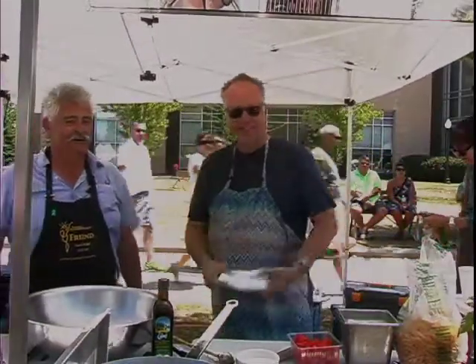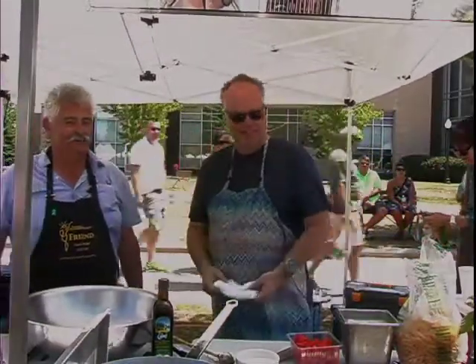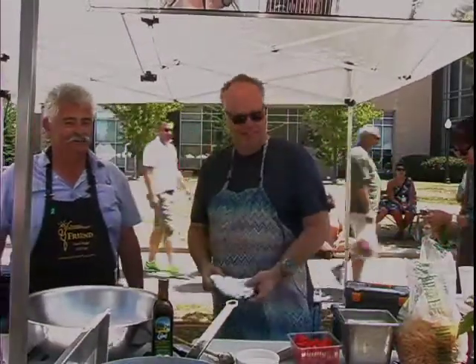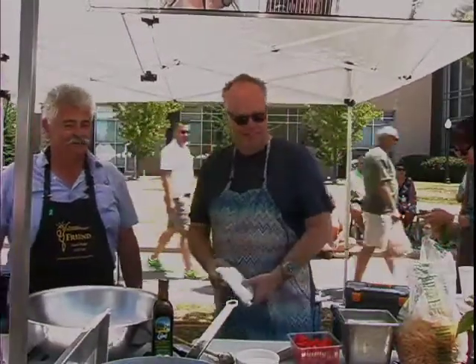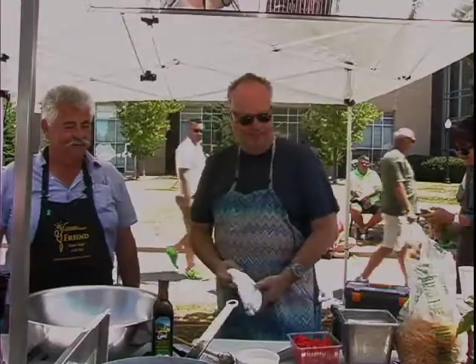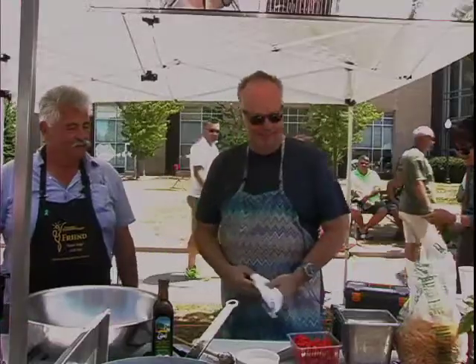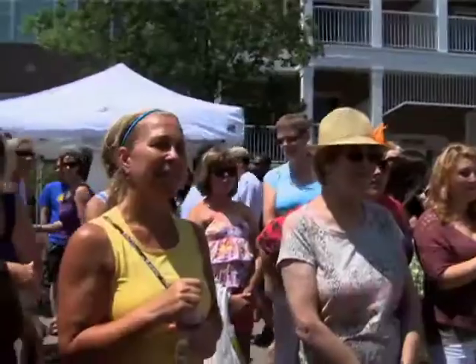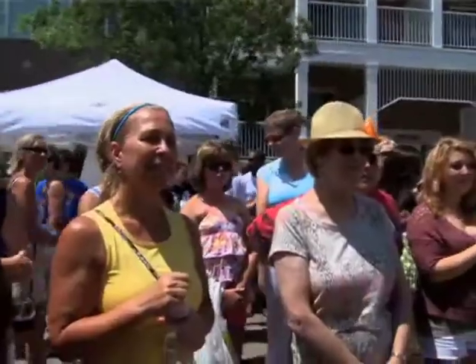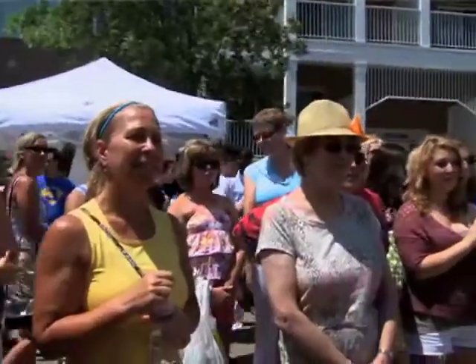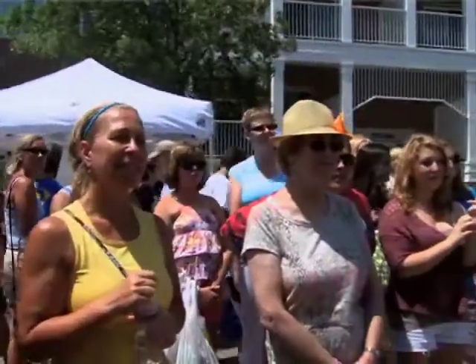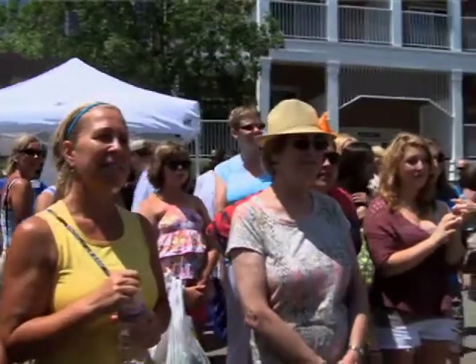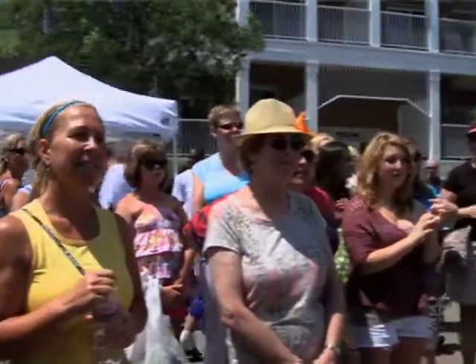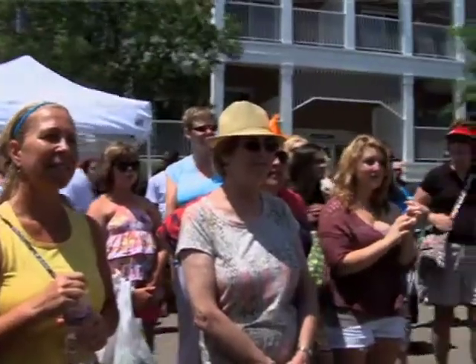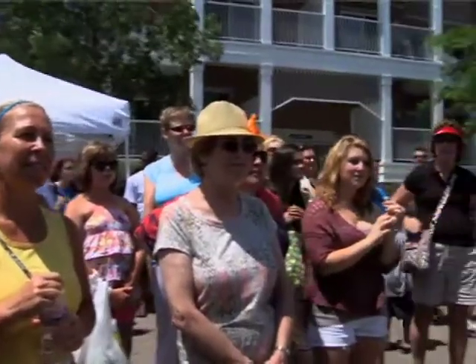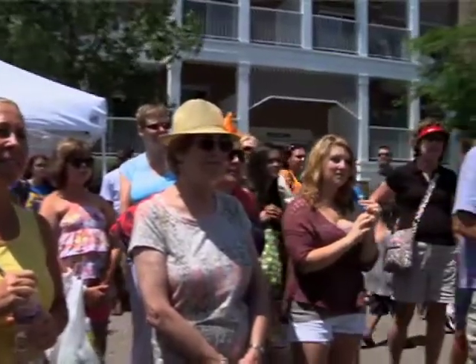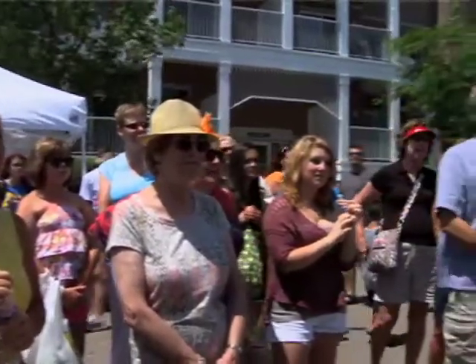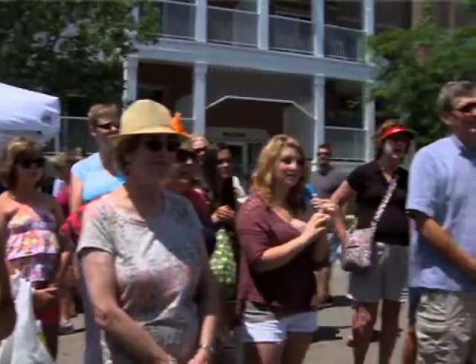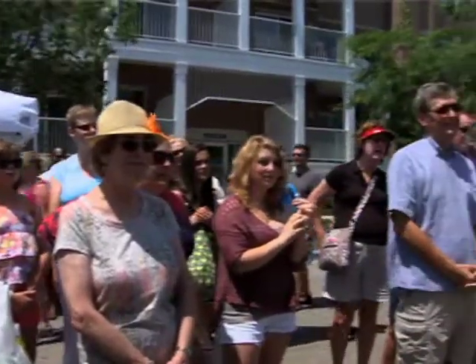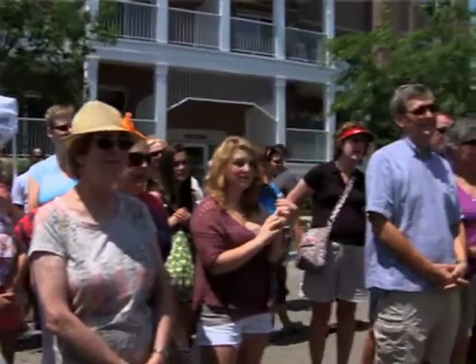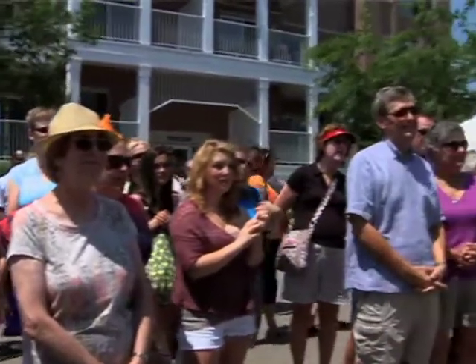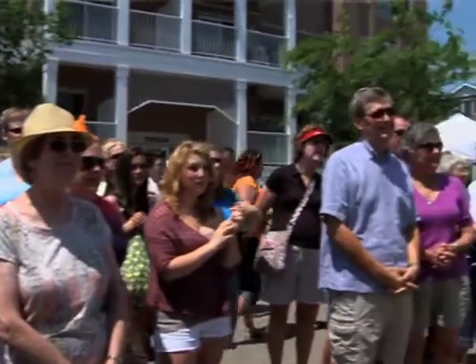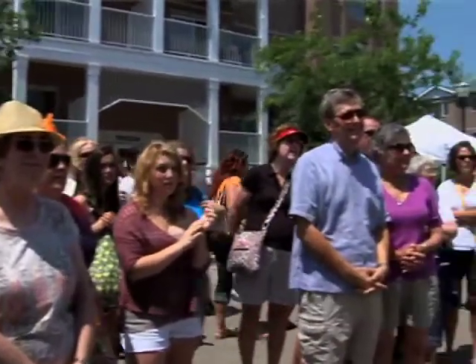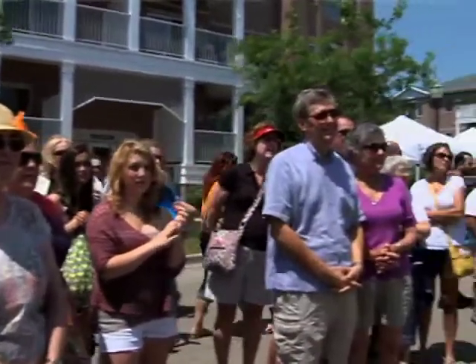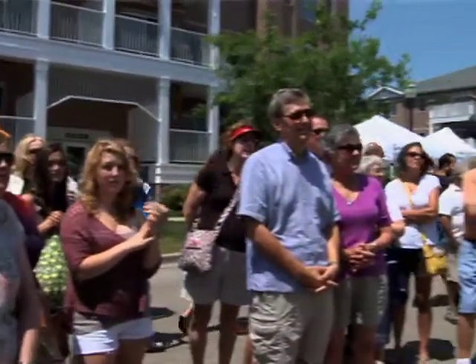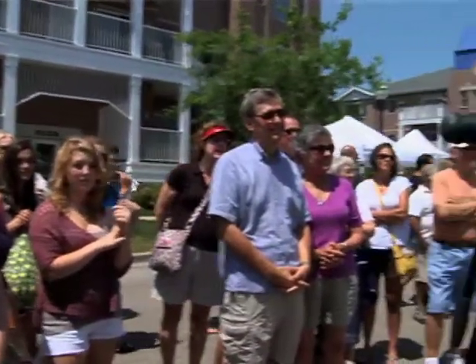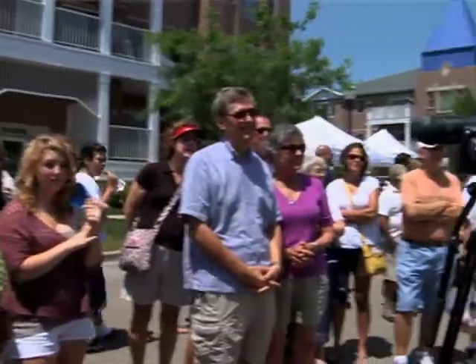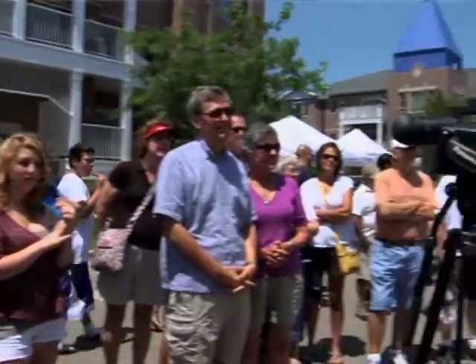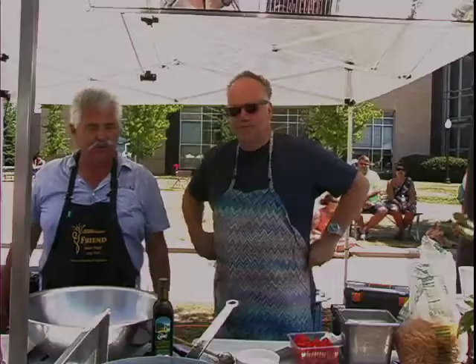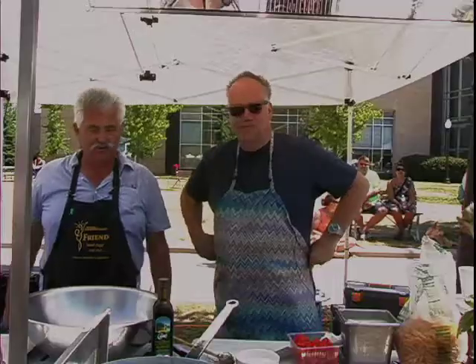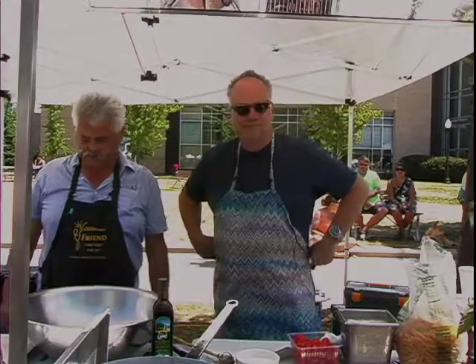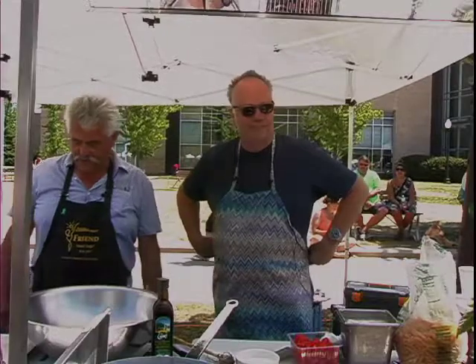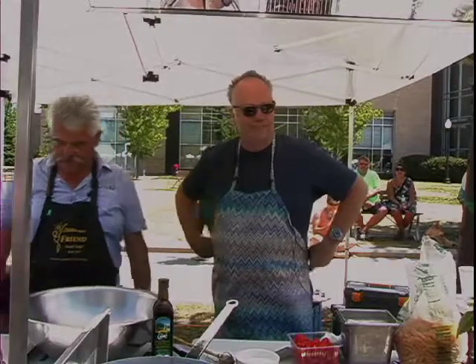Tony is going to show you what he's making today. Tony, why don't you explain what you're going to do? I think I will — I won't do it justice.